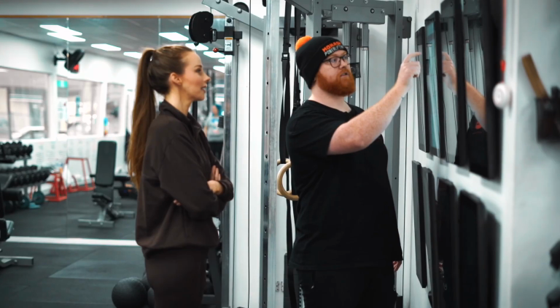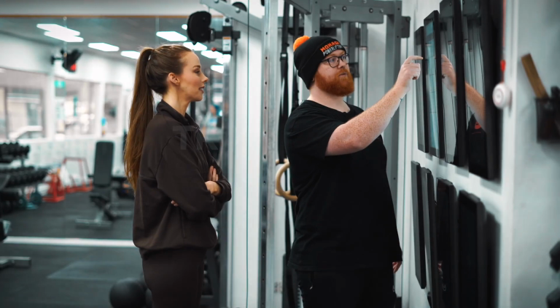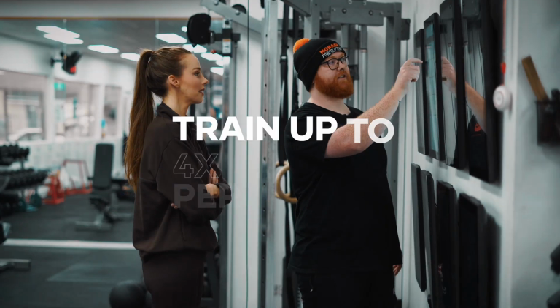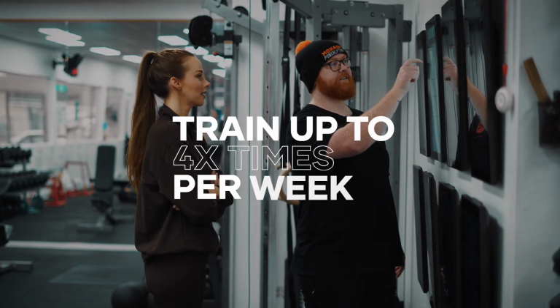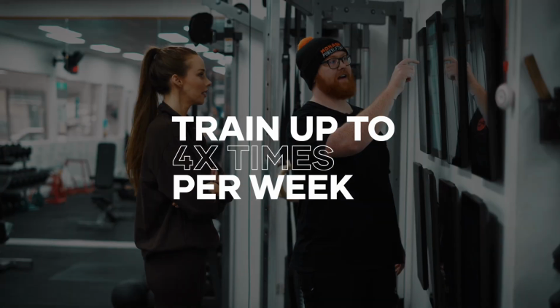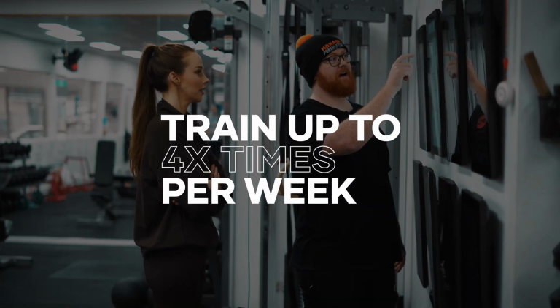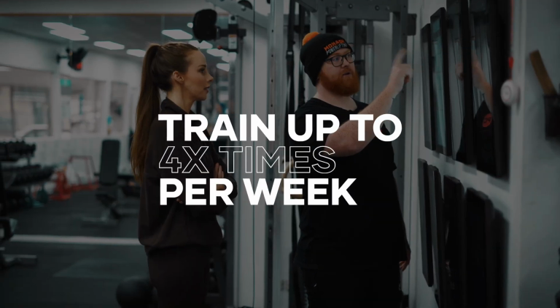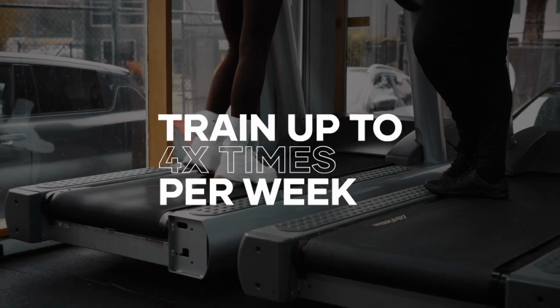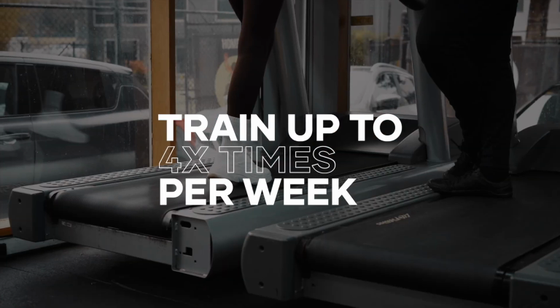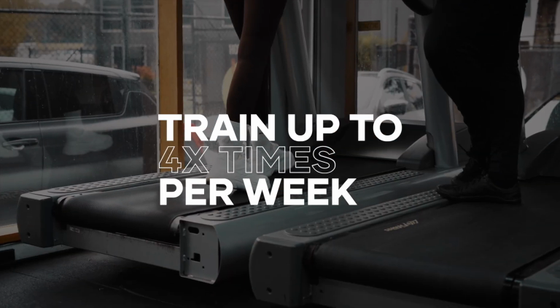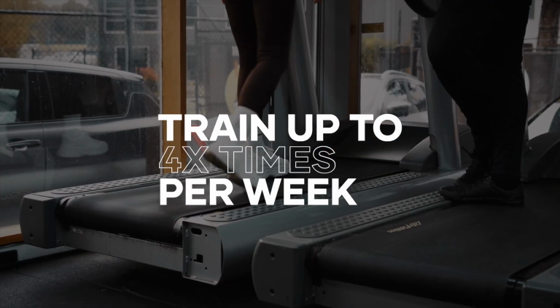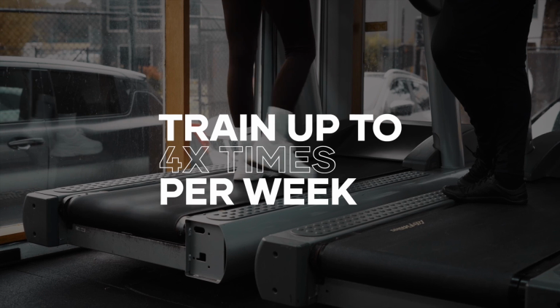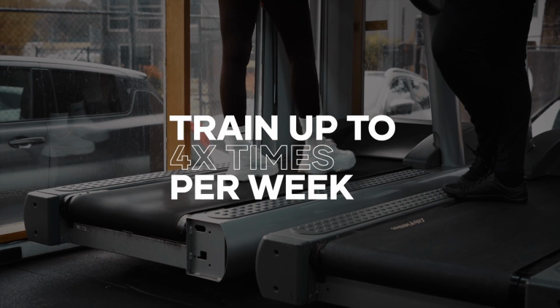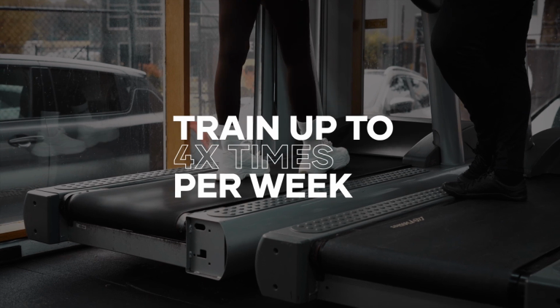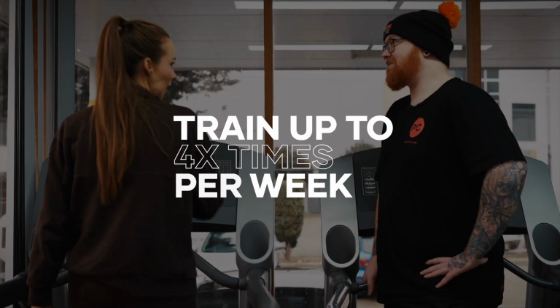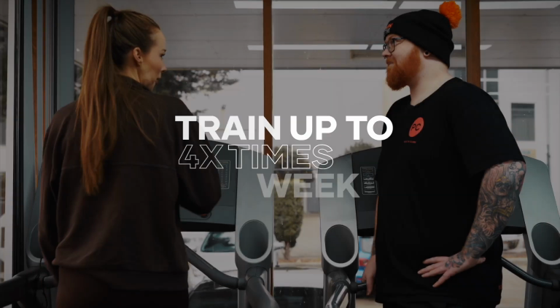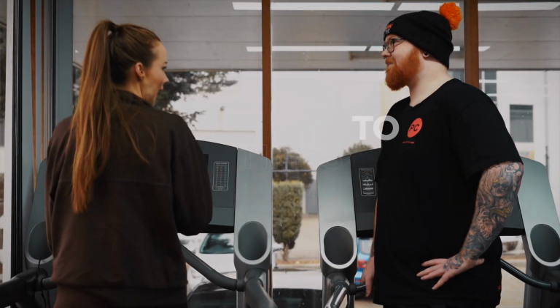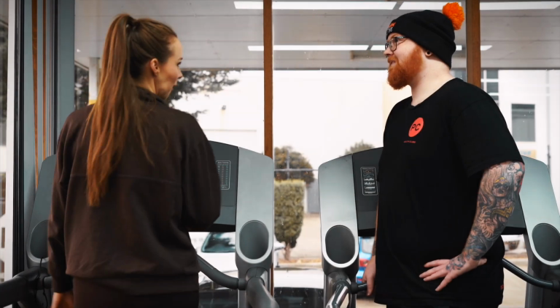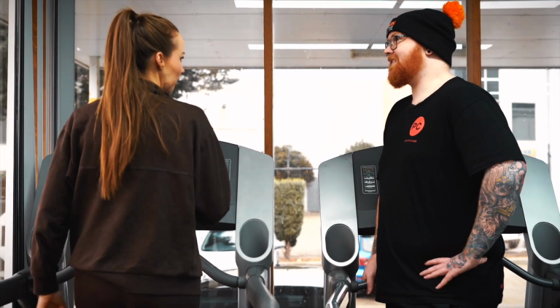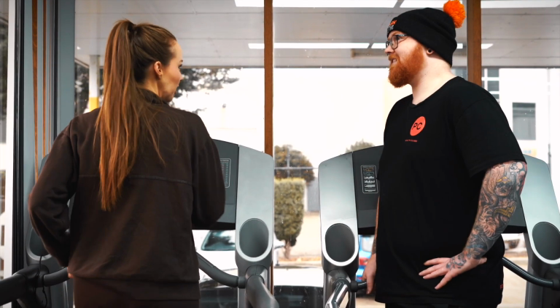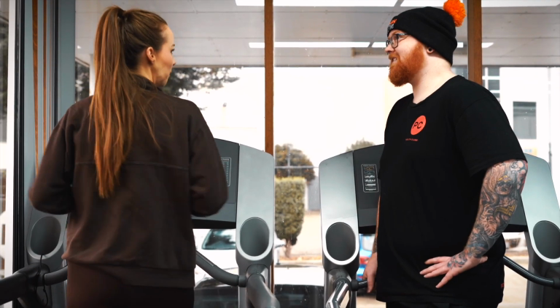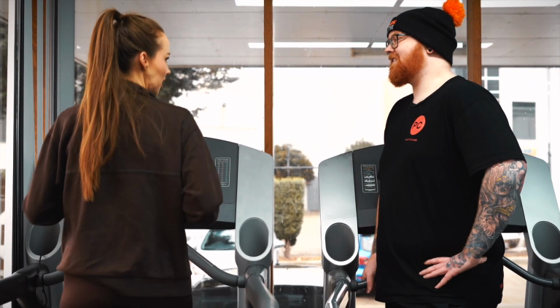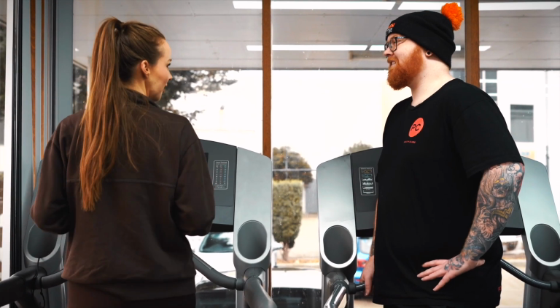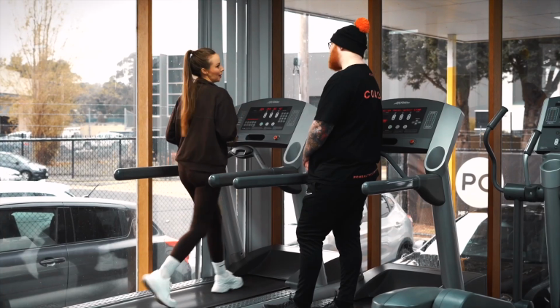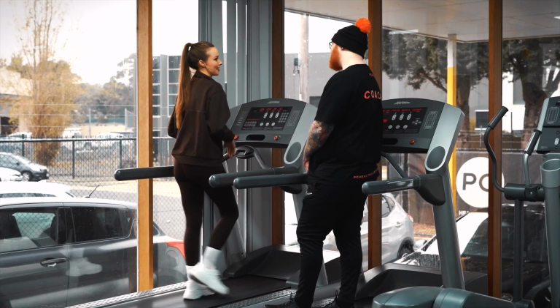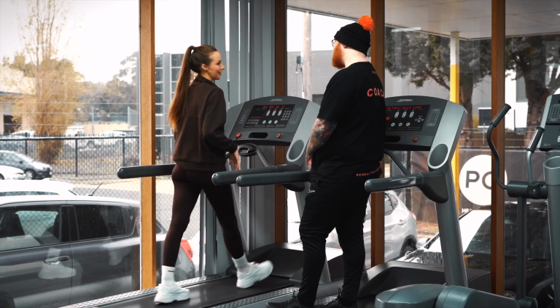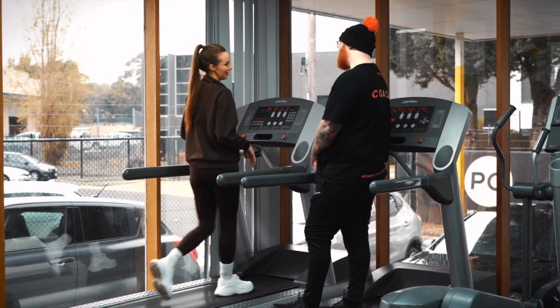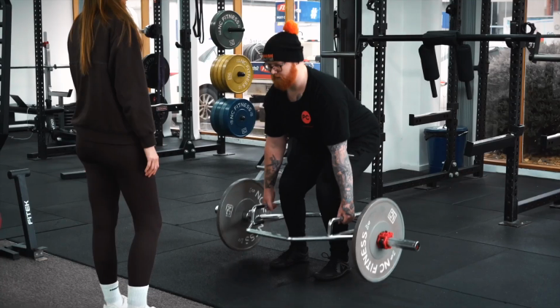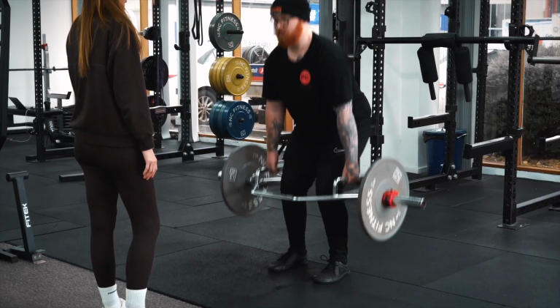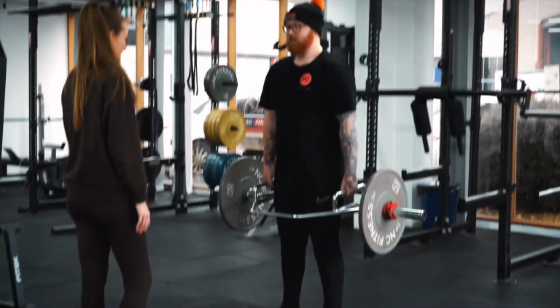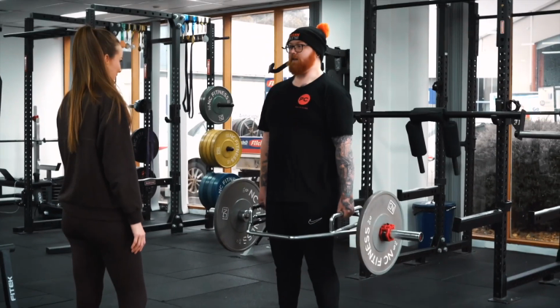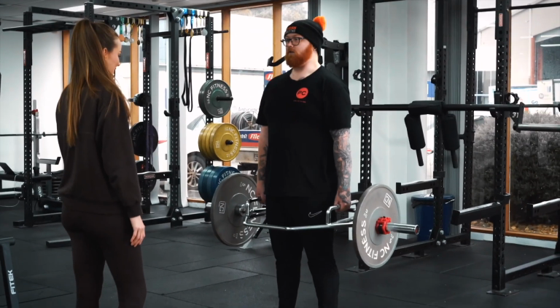You can train up to four times a week with your coaches during coaching hours. You also have an allocated coach for your weekly check-ins and programming adjustments.